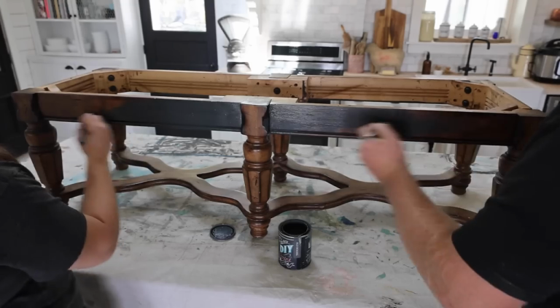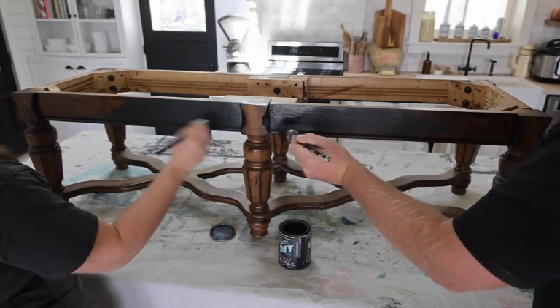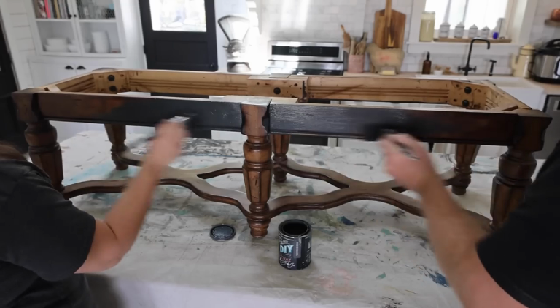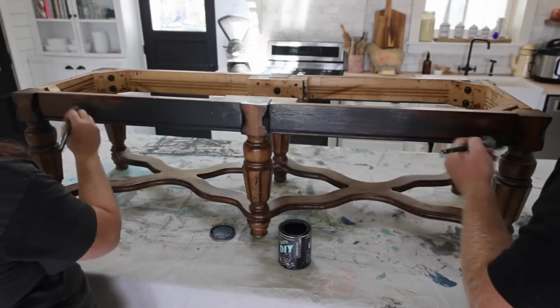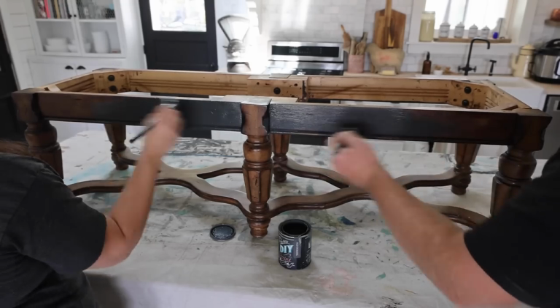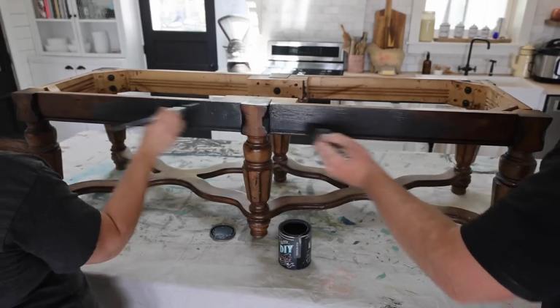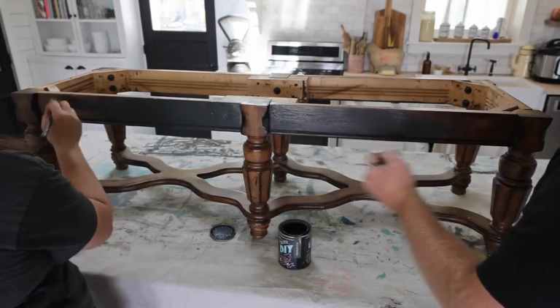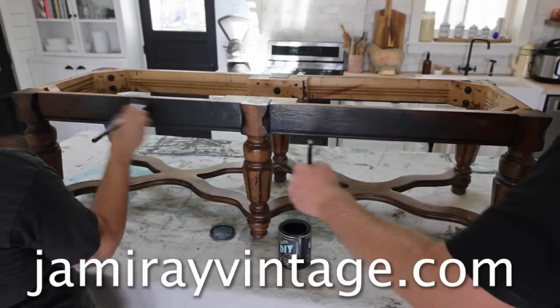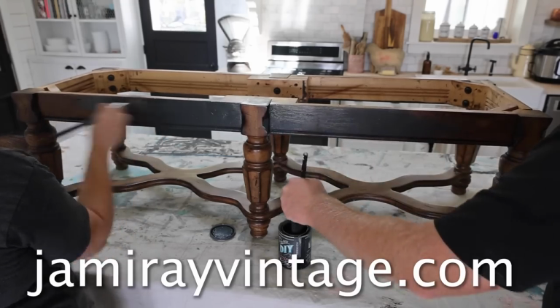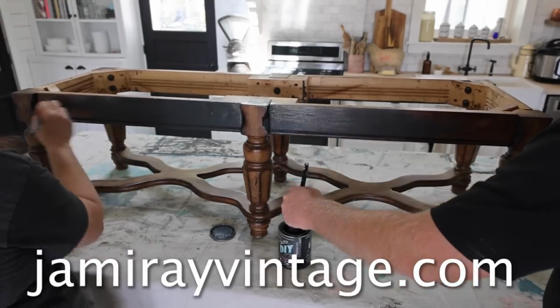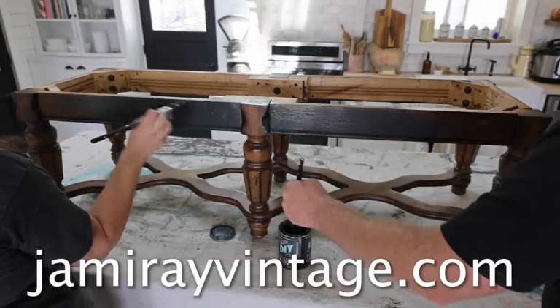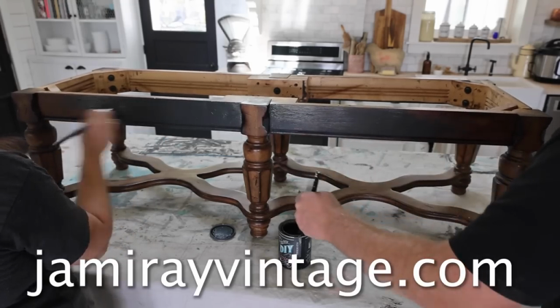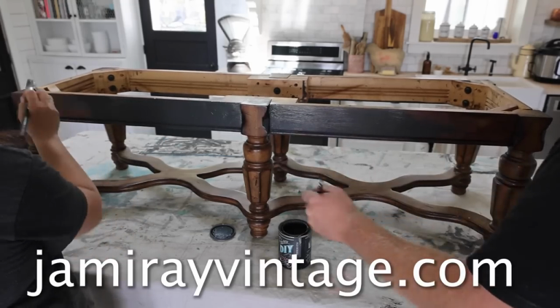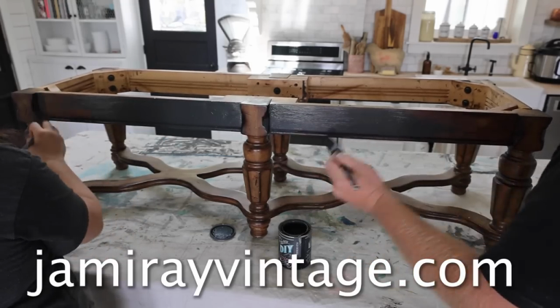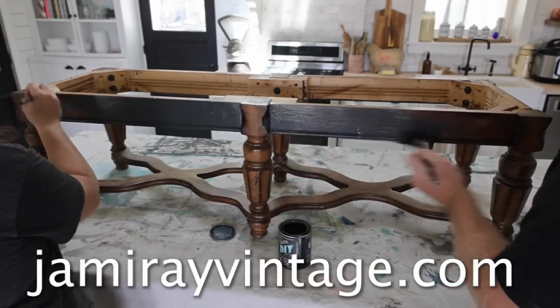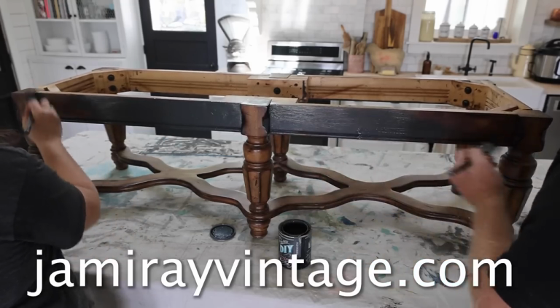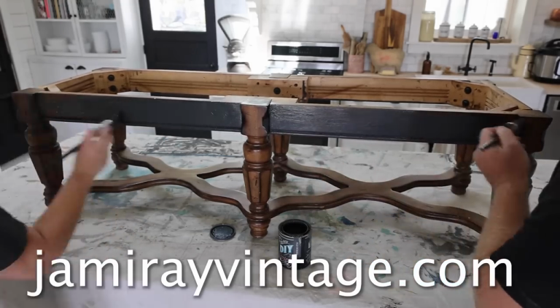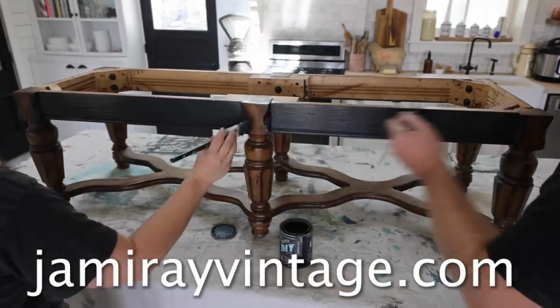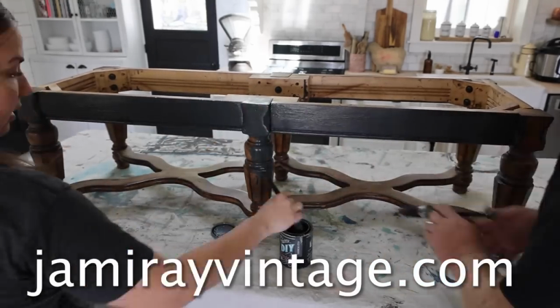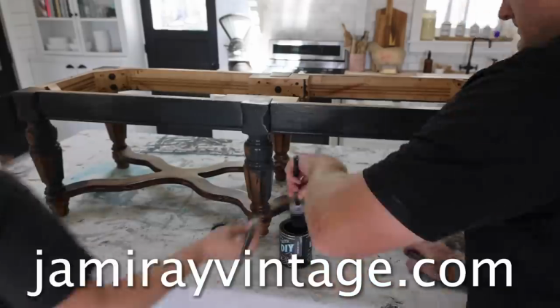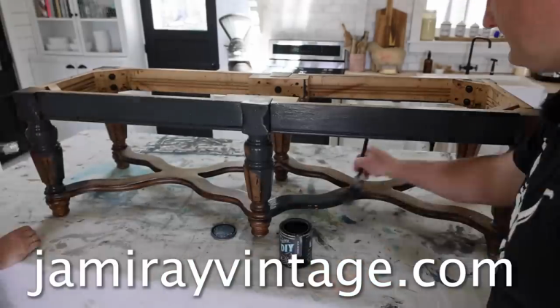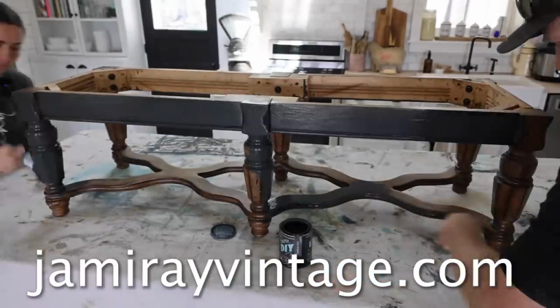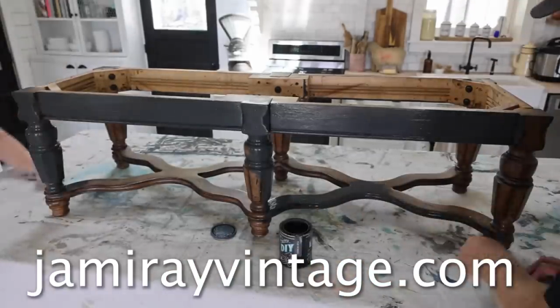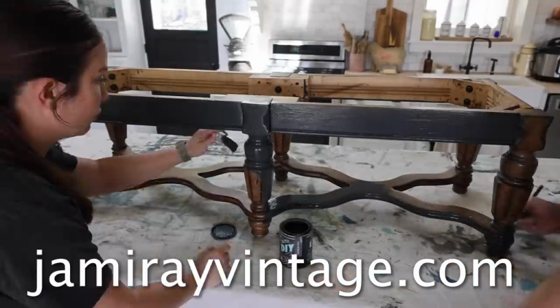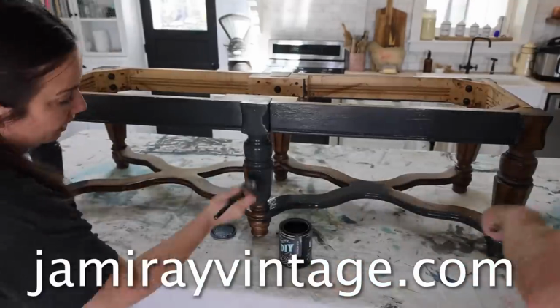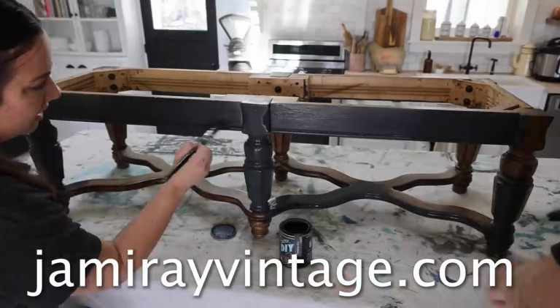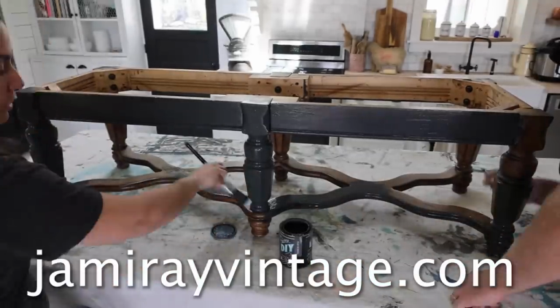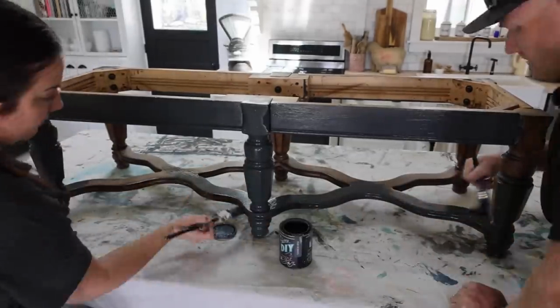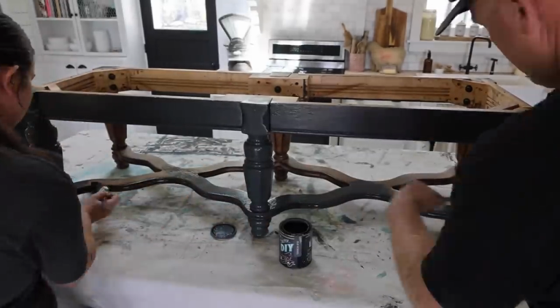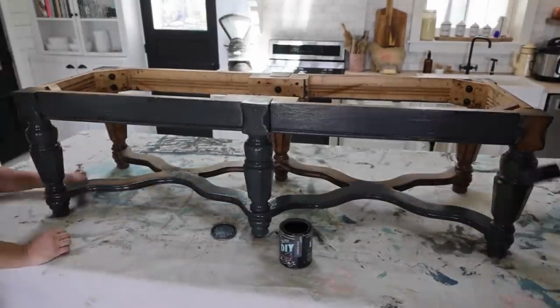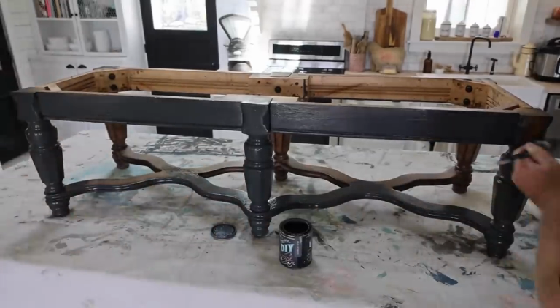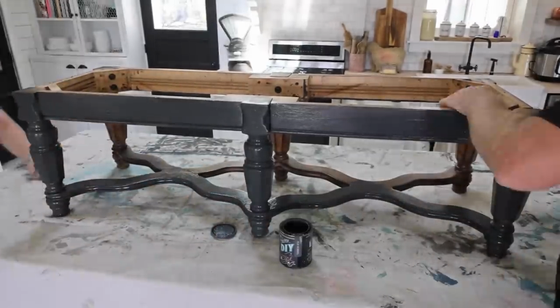For the paint products you see us use today, visit jamierayvintage.com. DIY paint is a great multi-purpose paint and we're going to be using this on the bottom.